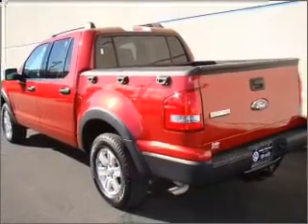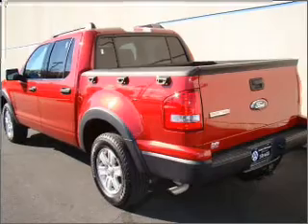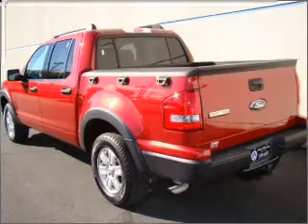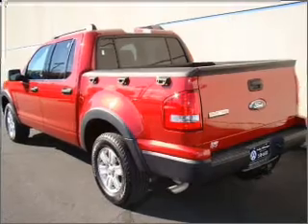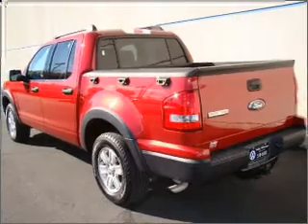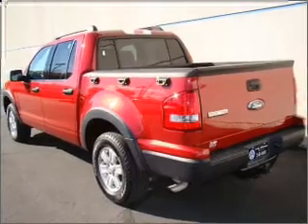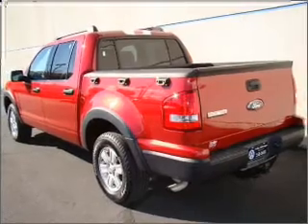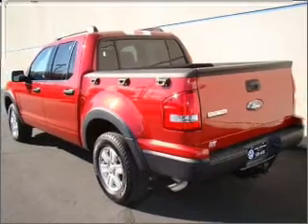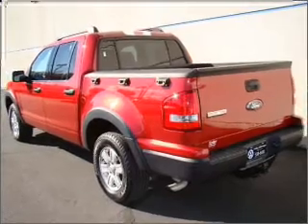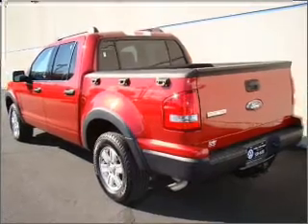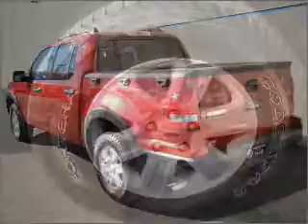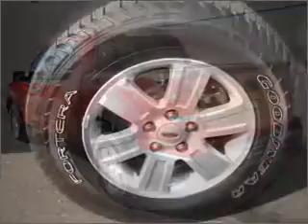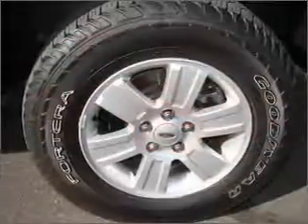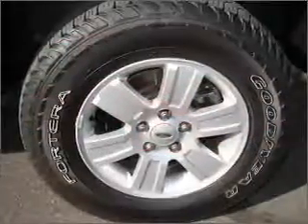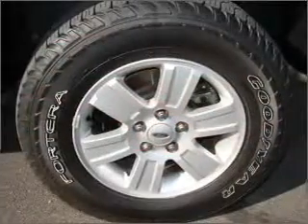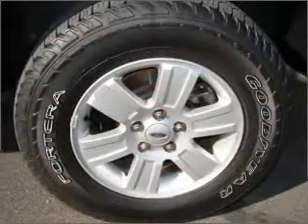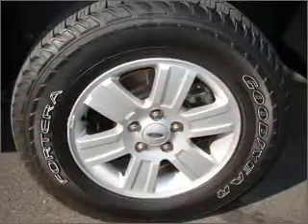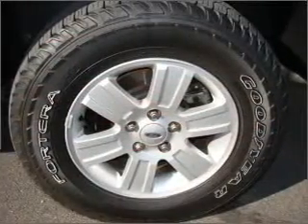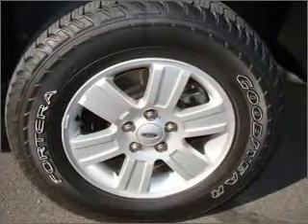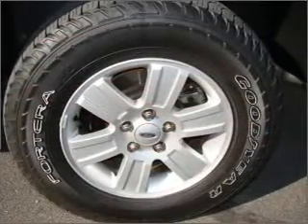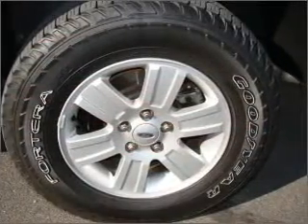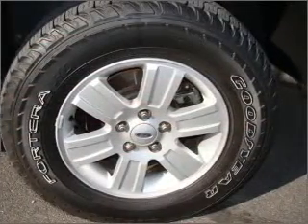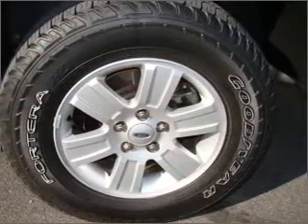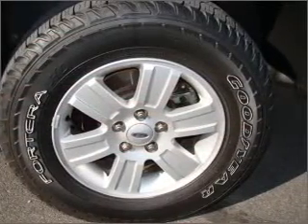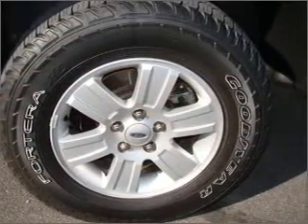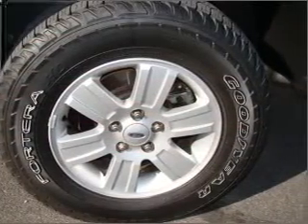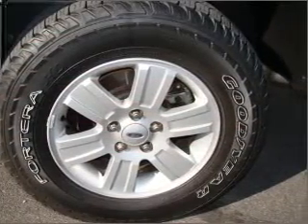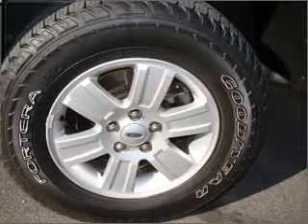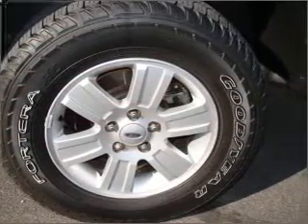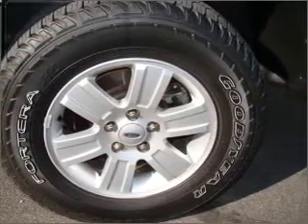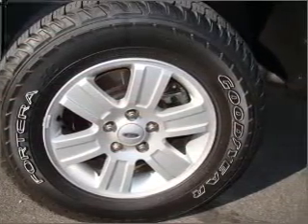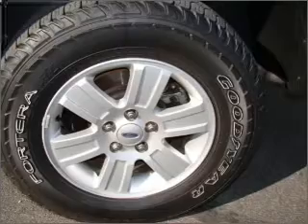Stand out from the crowd with premium wheels. The anti-lock braking system will help deliver you safely to your destination.